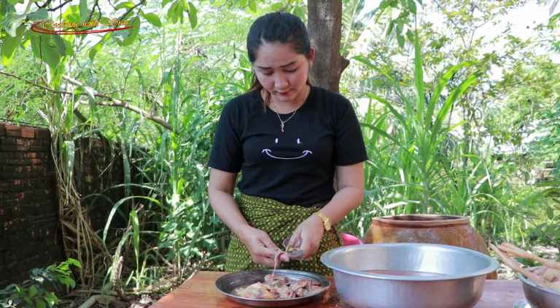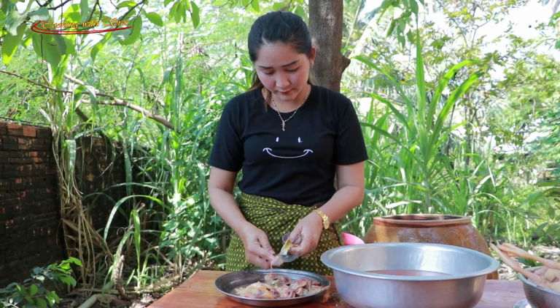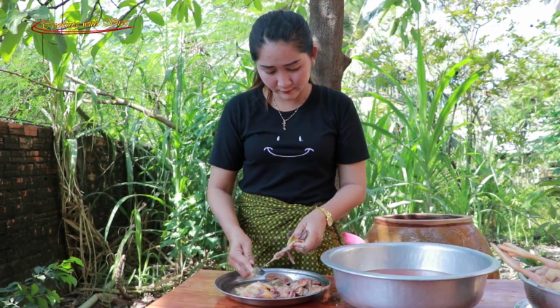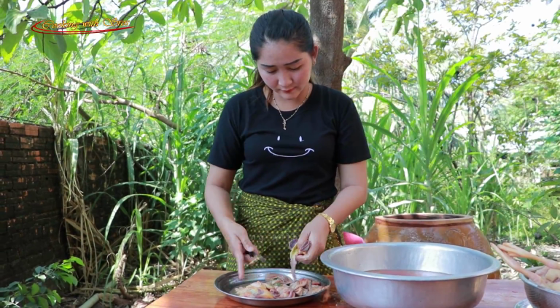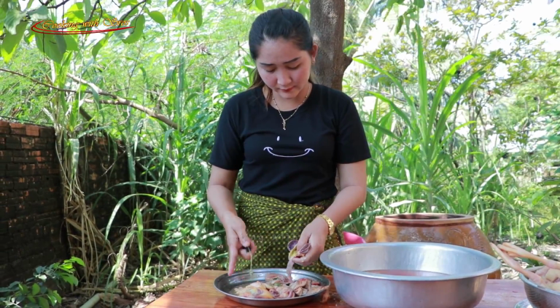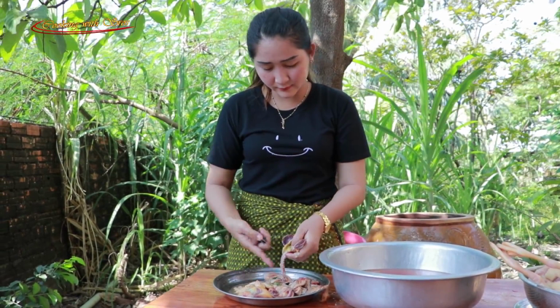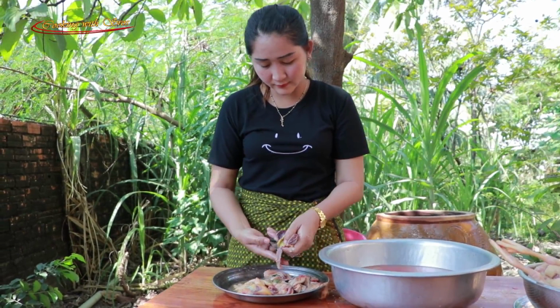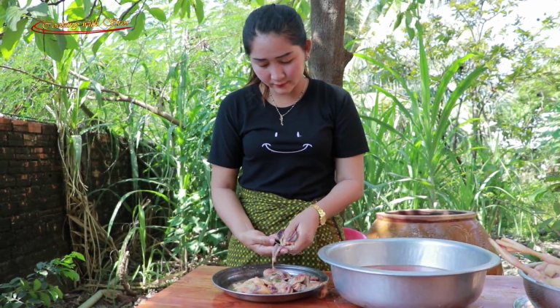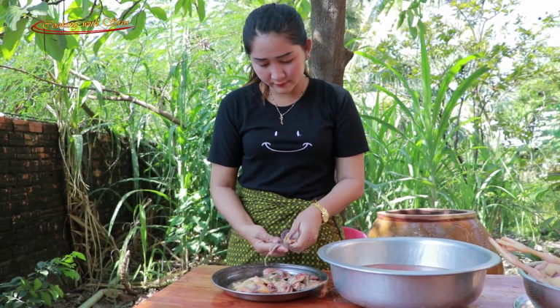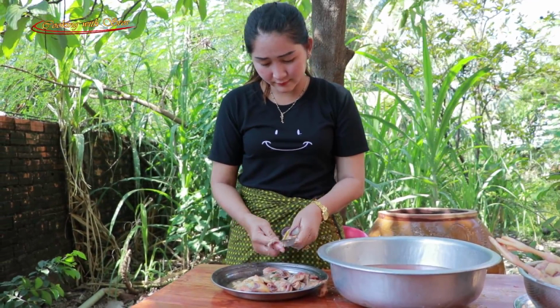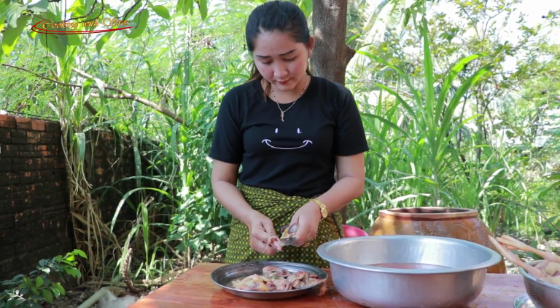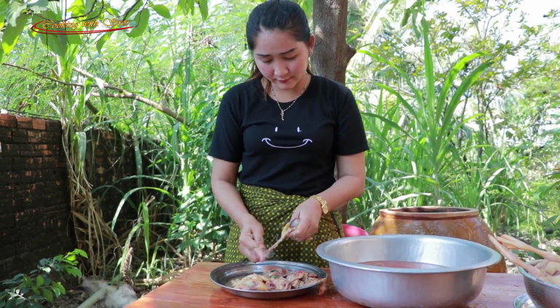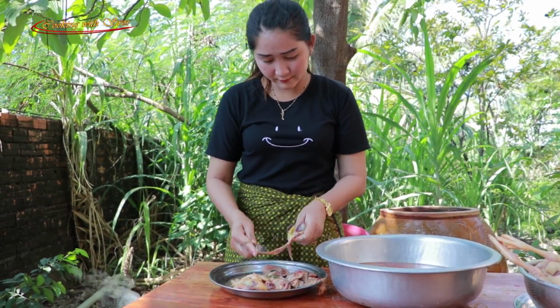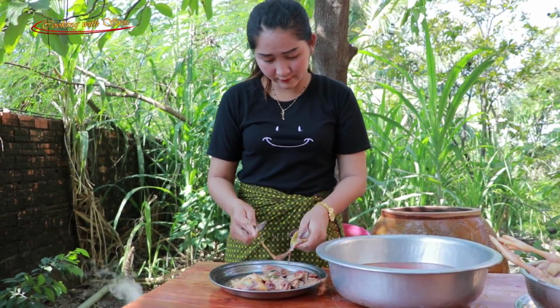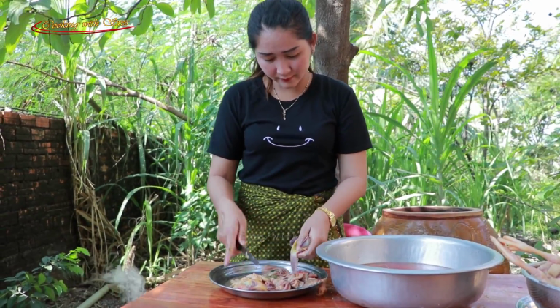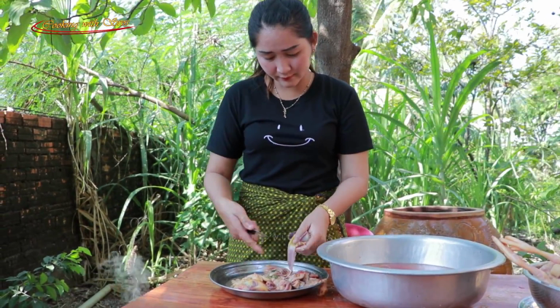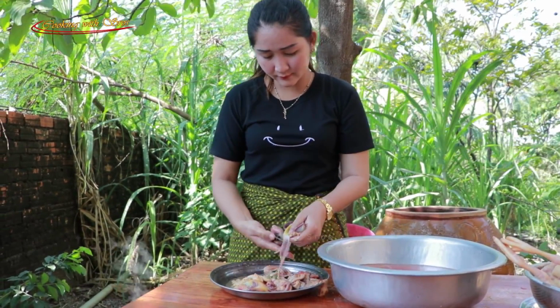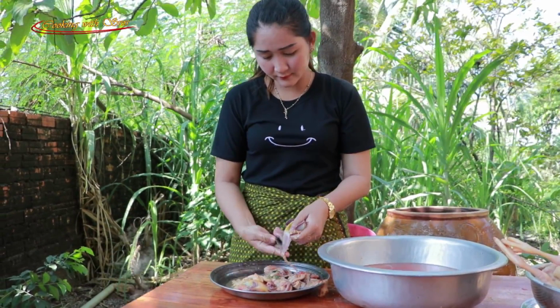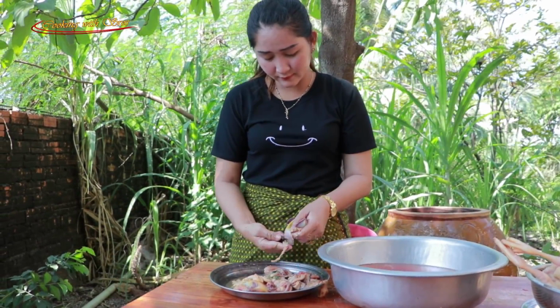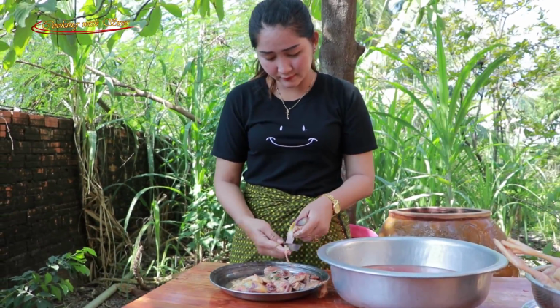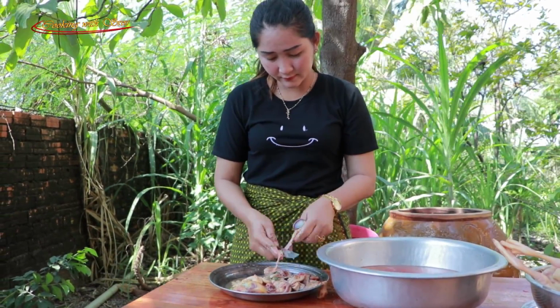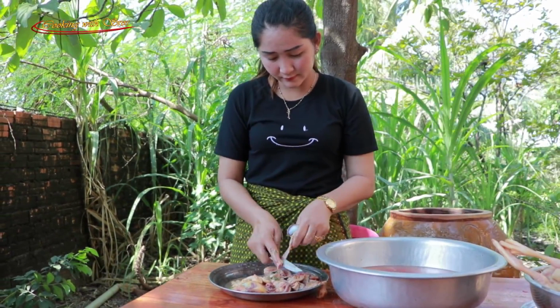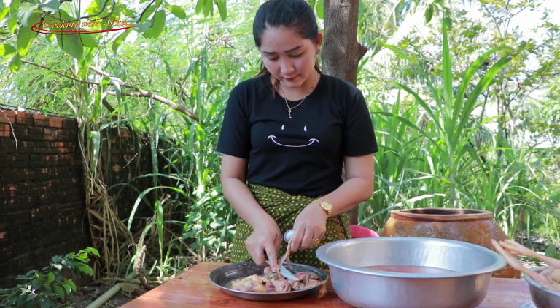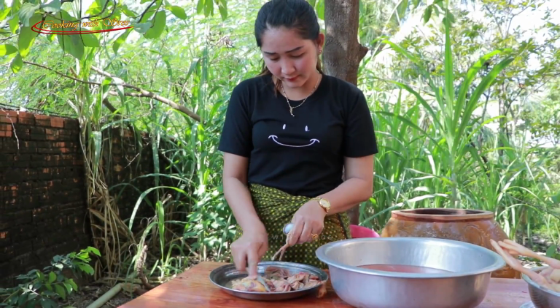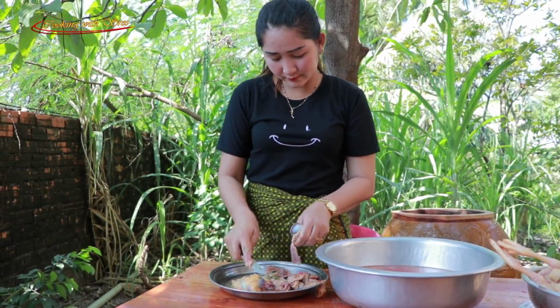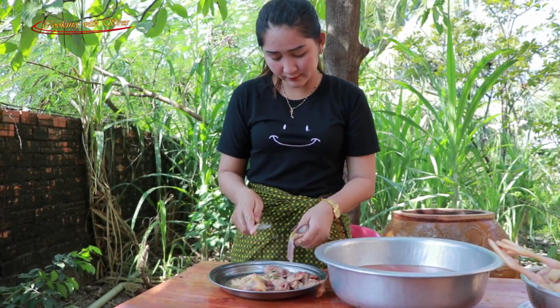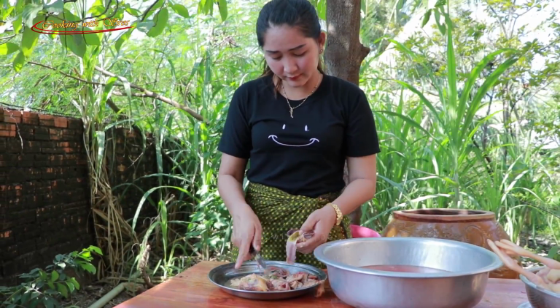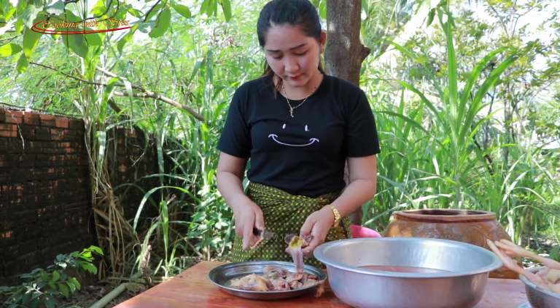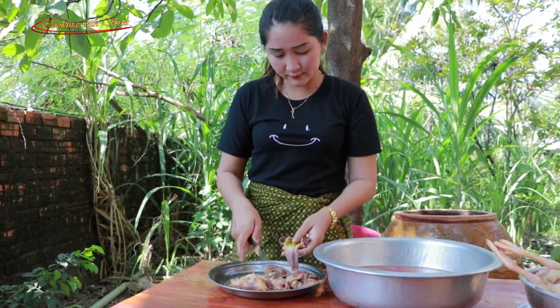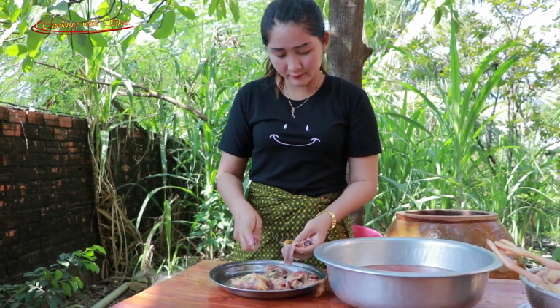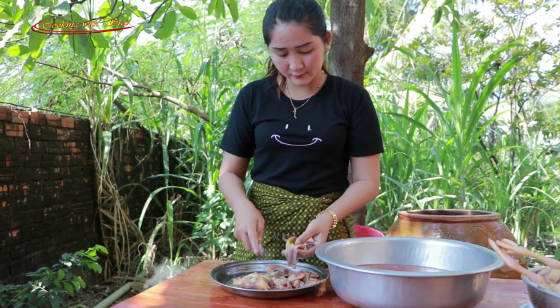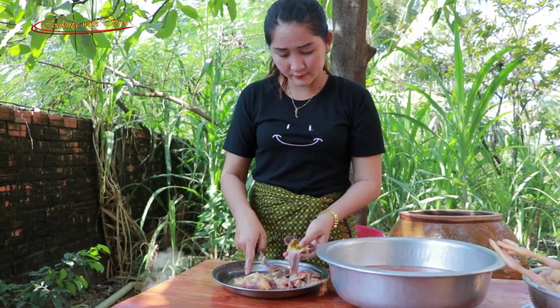The ingredients are placed in the oven. This is the heating of the oven.